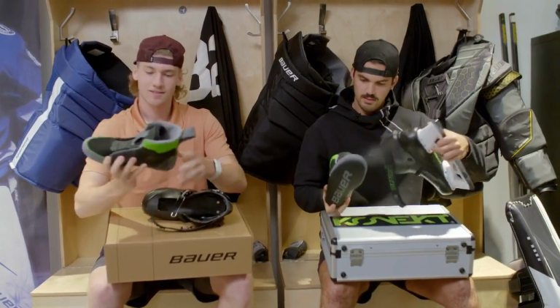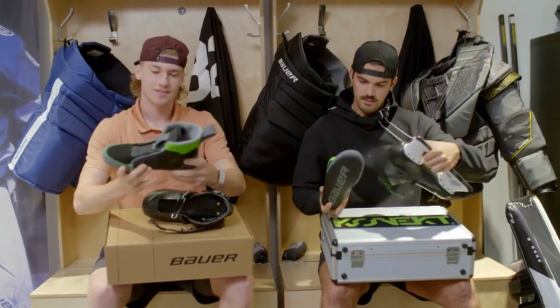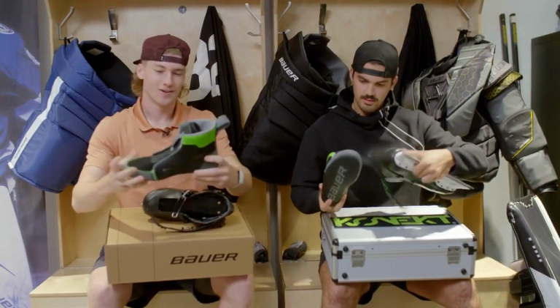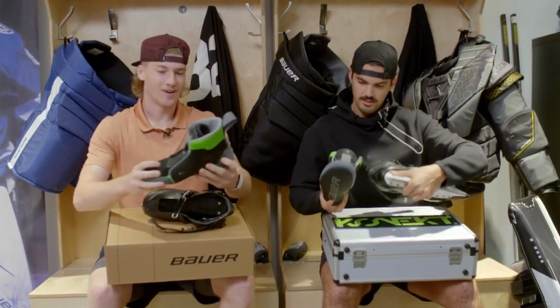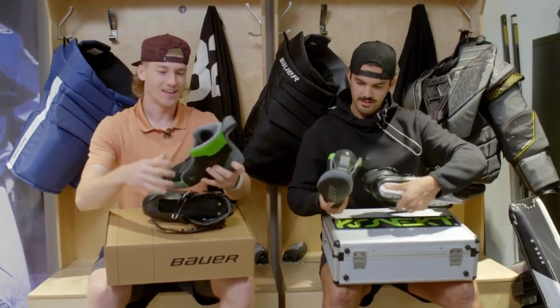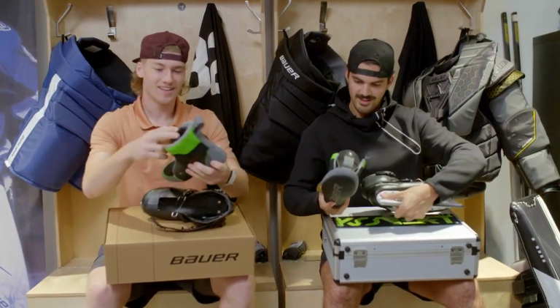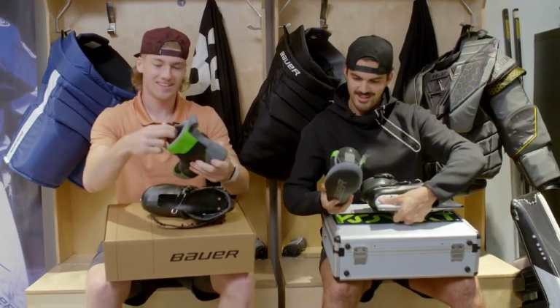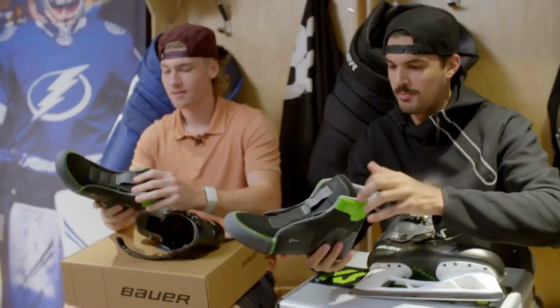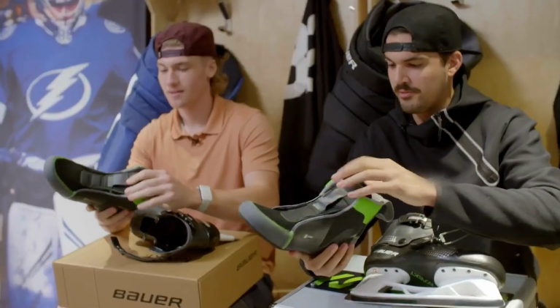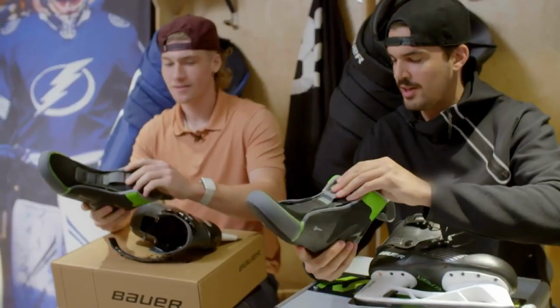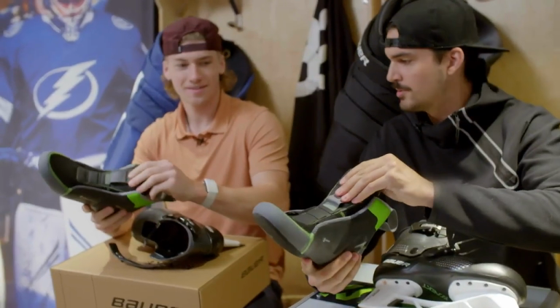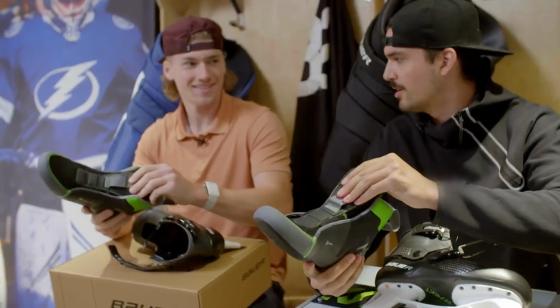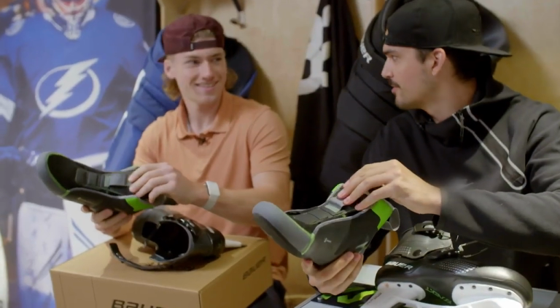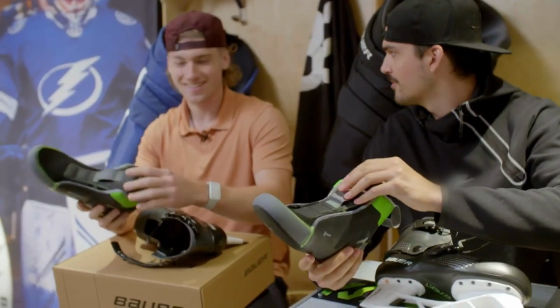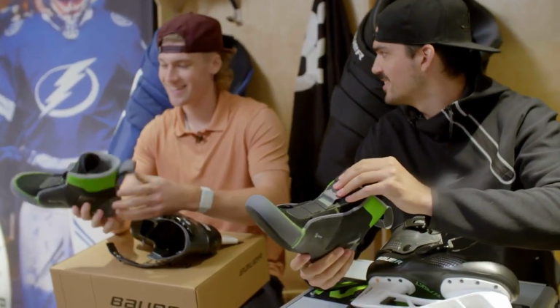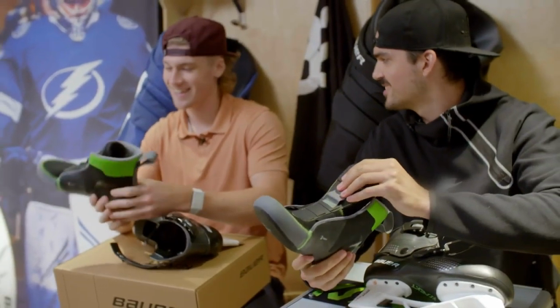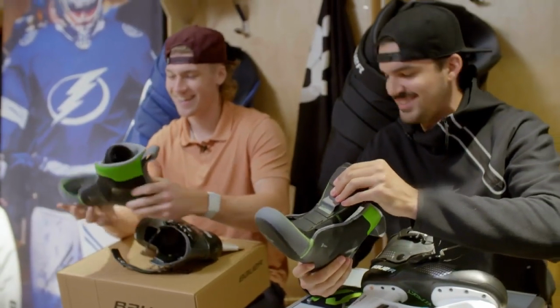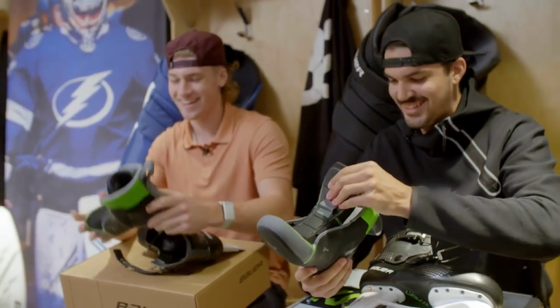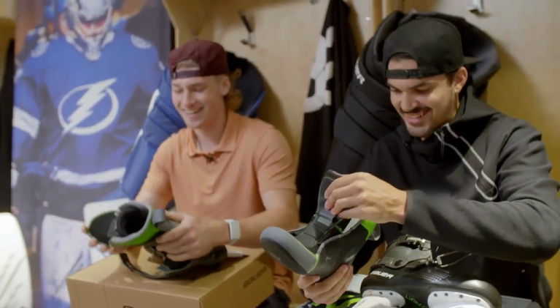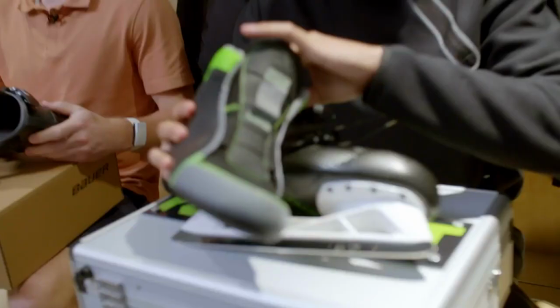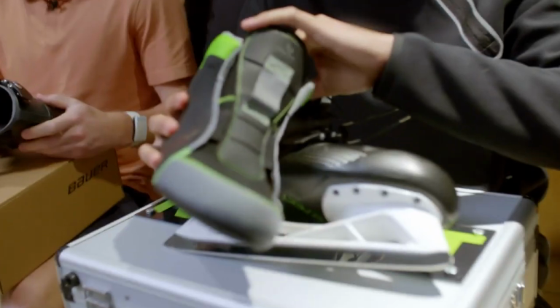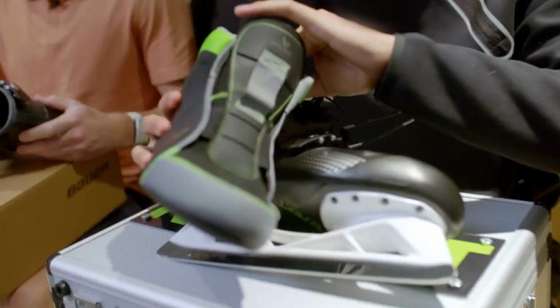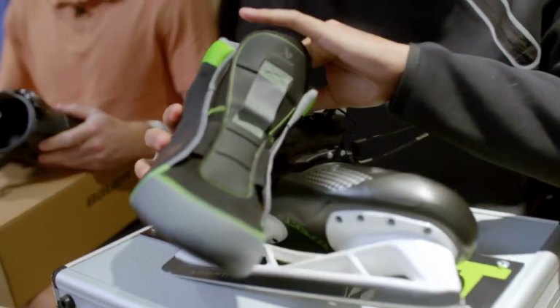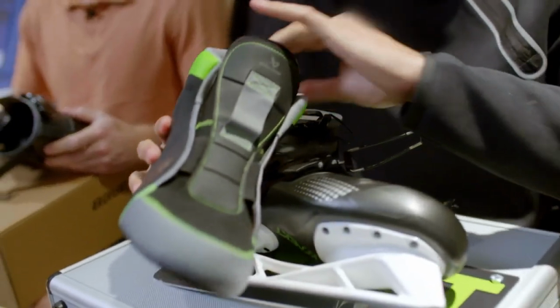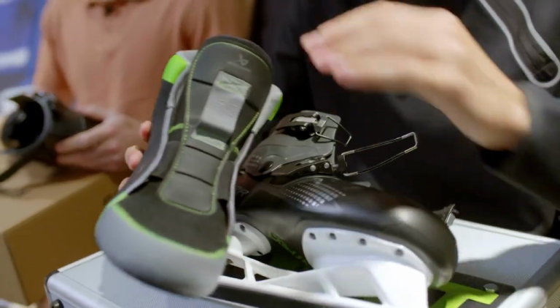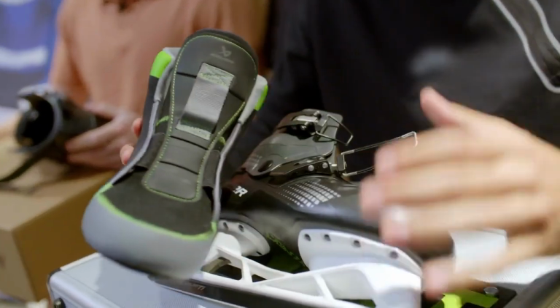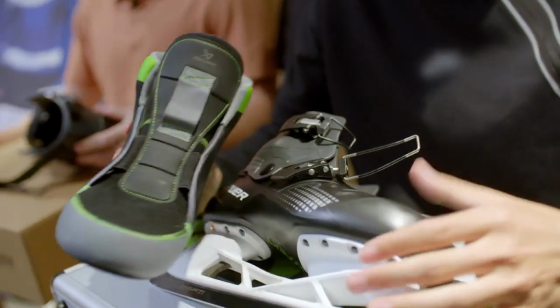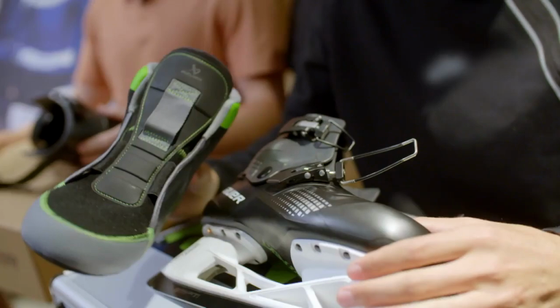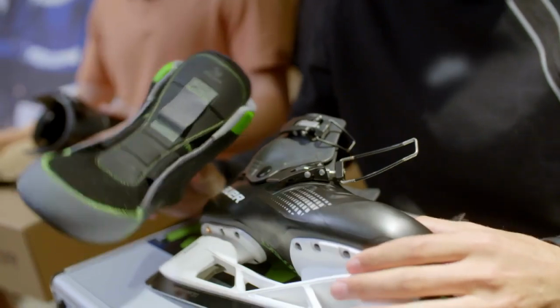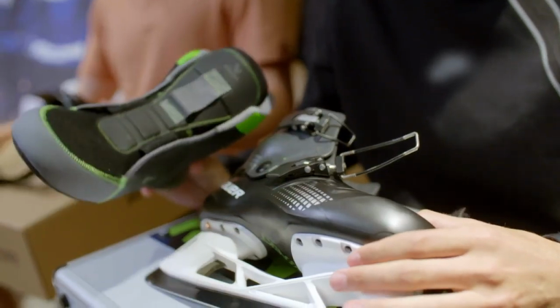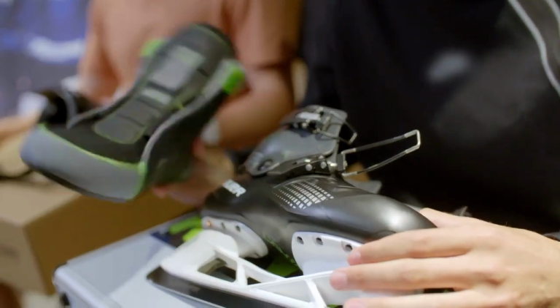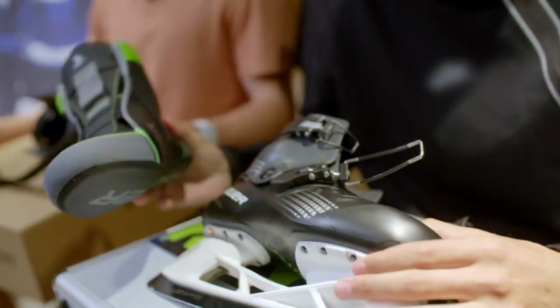These are hot, eh? Marty McFly should be walking out with these. We could rock these around the house — like slippers.